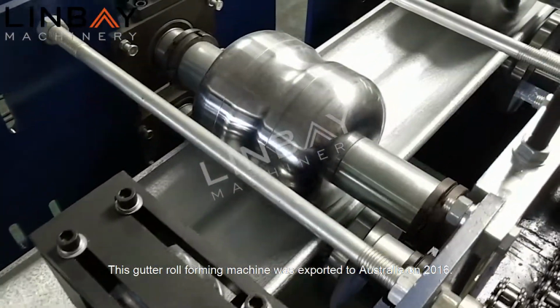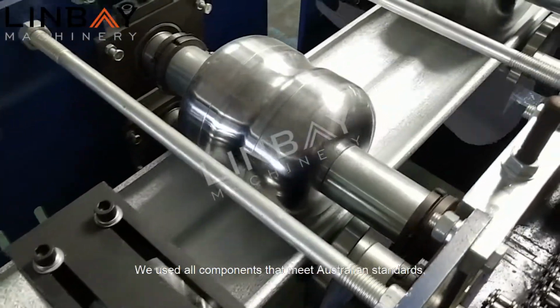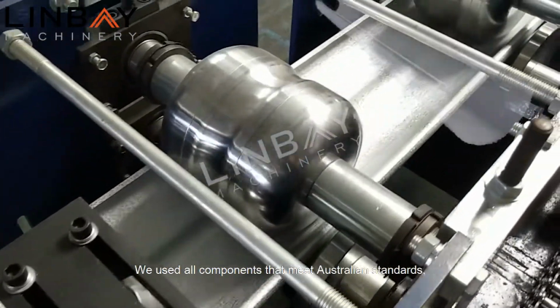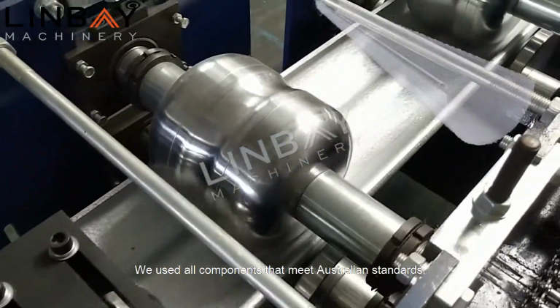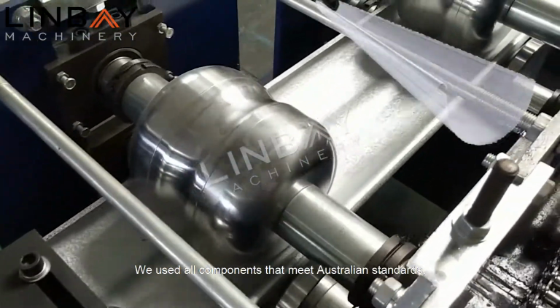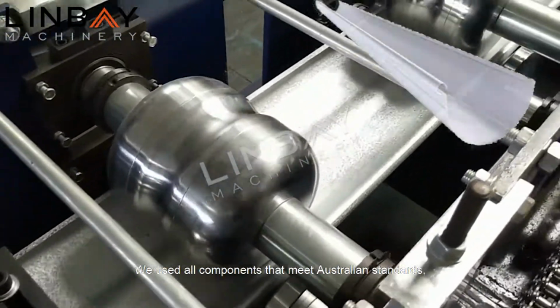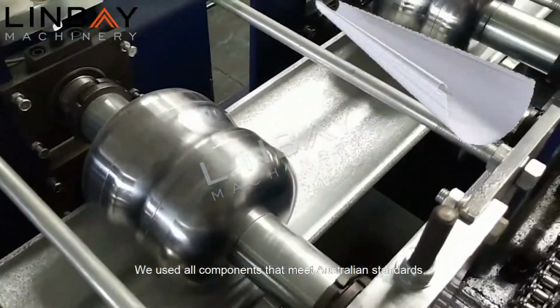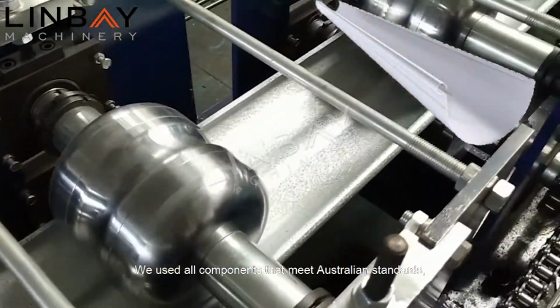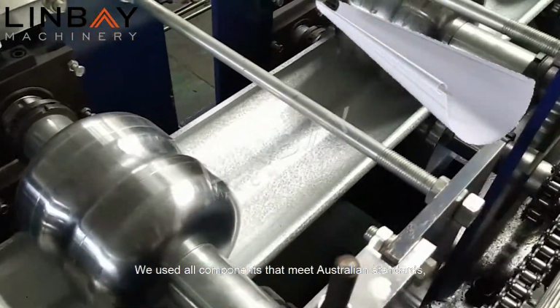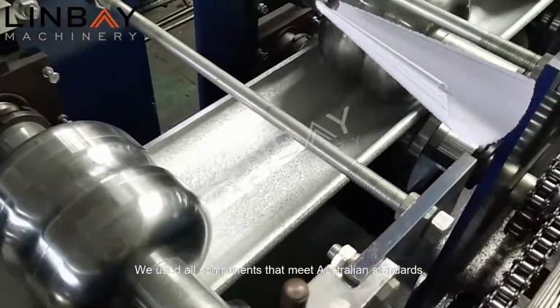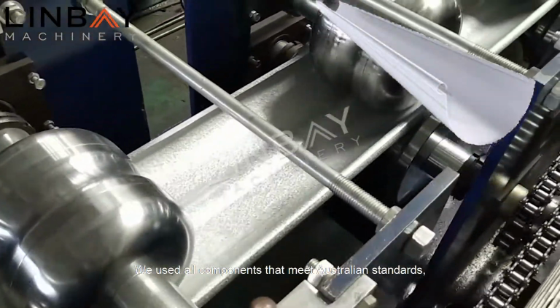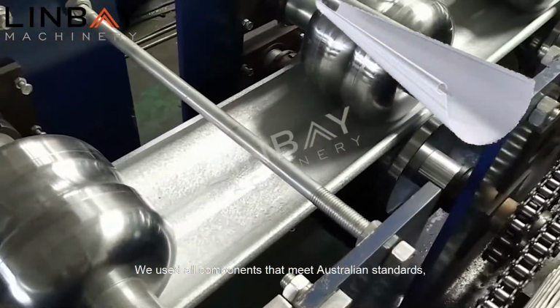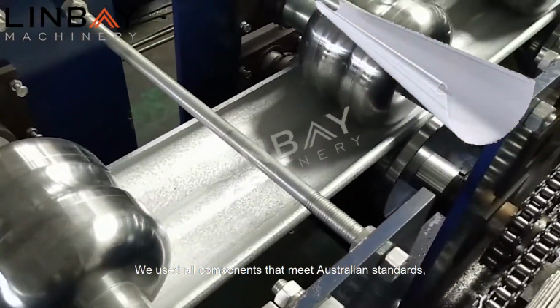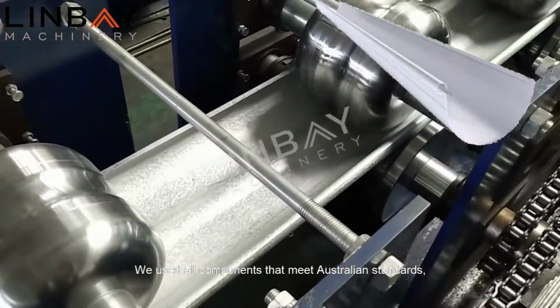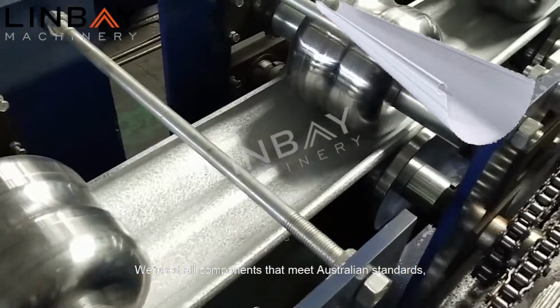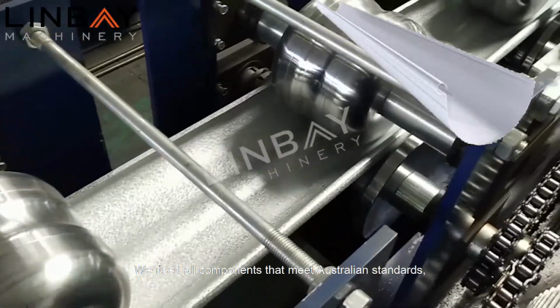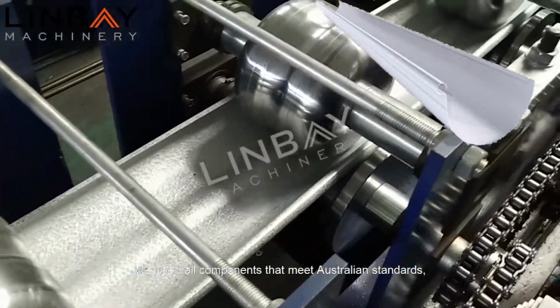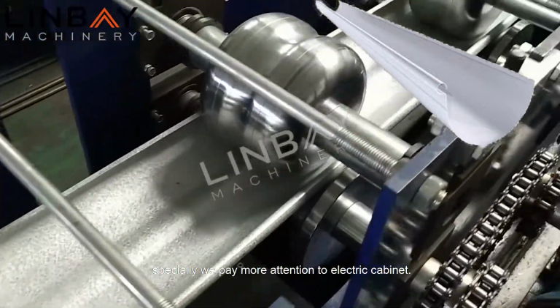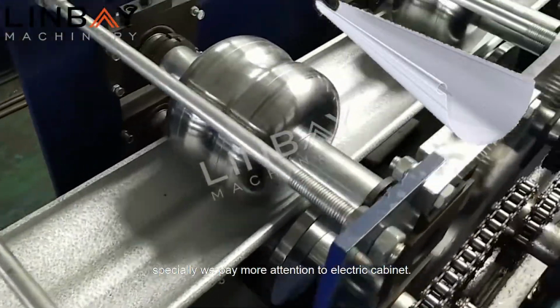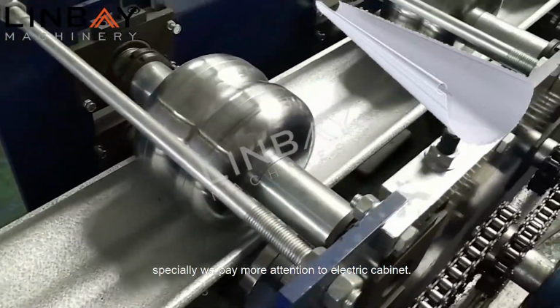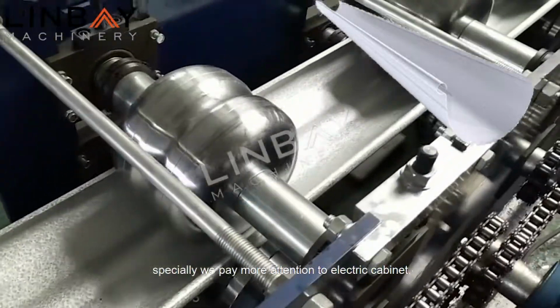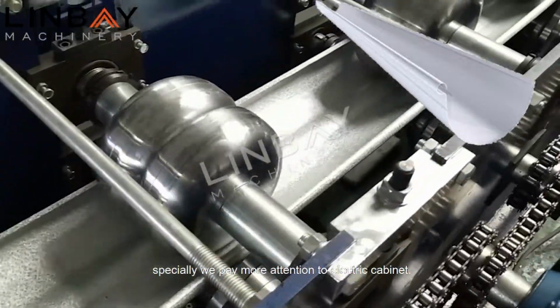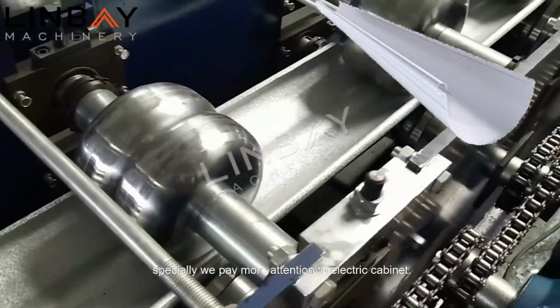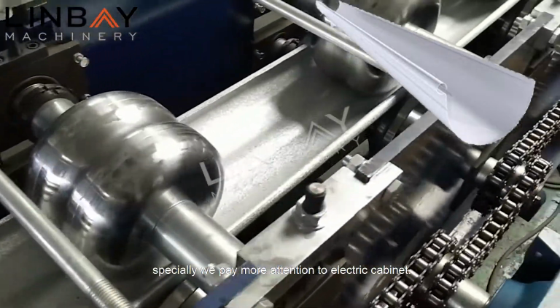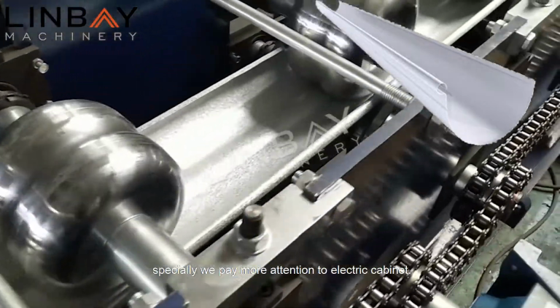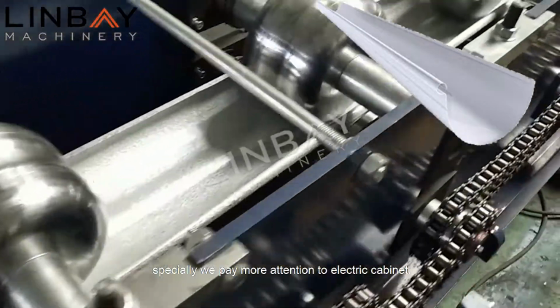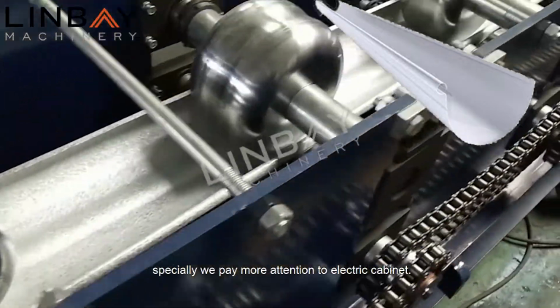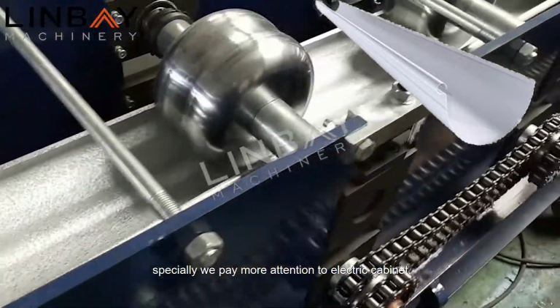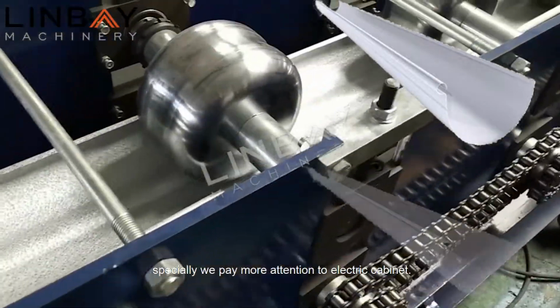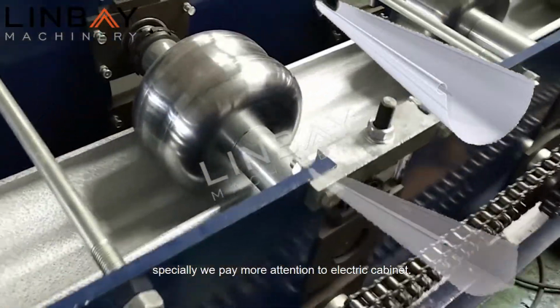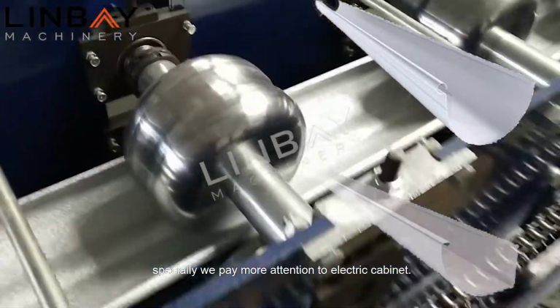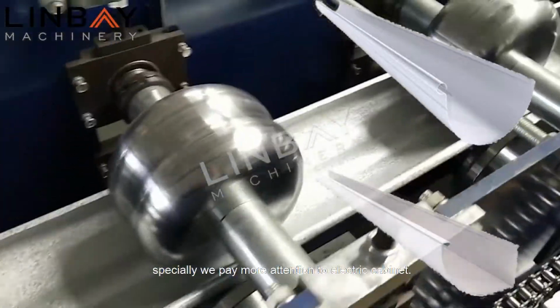This gutter roll forming machine was exported to Australia in 2016. We used all components that meet Australian standards, and we paid special attention to the electric cabin.